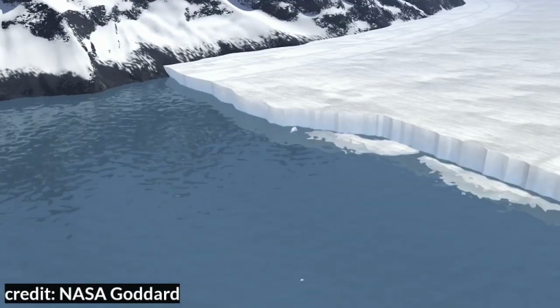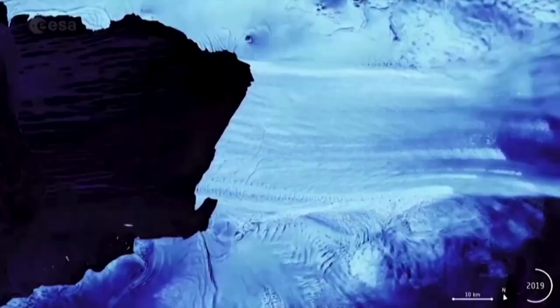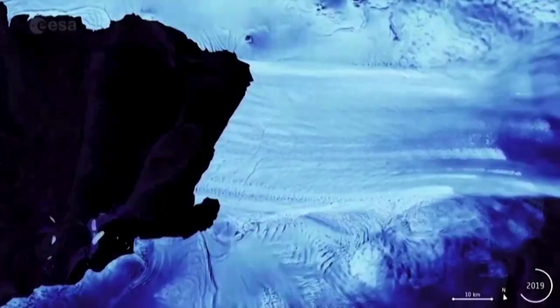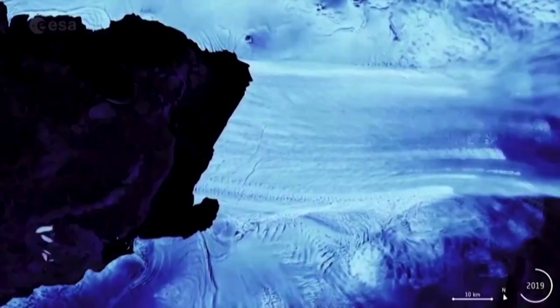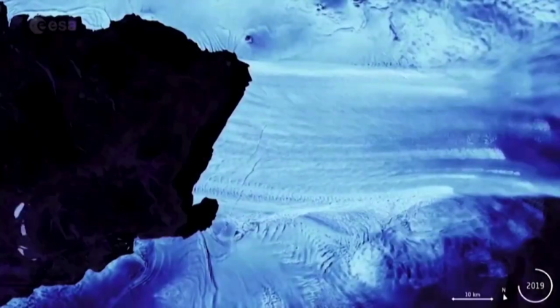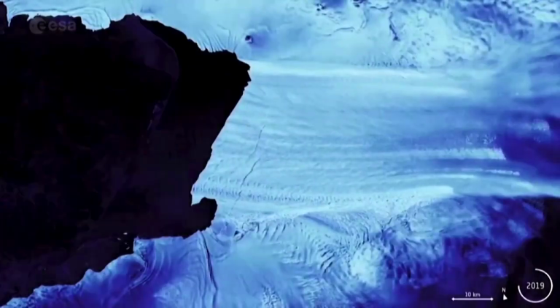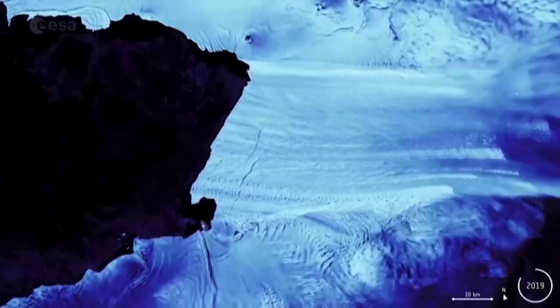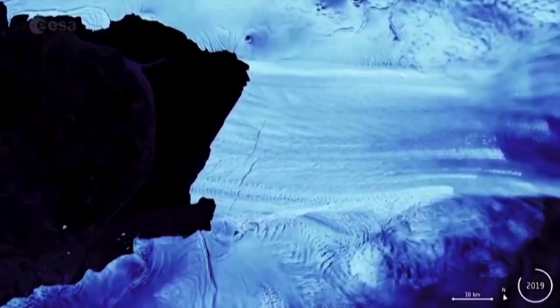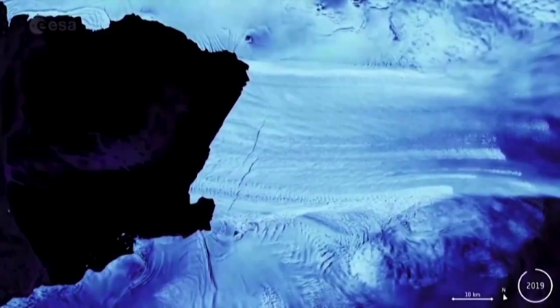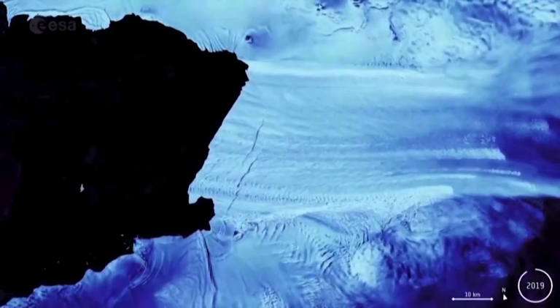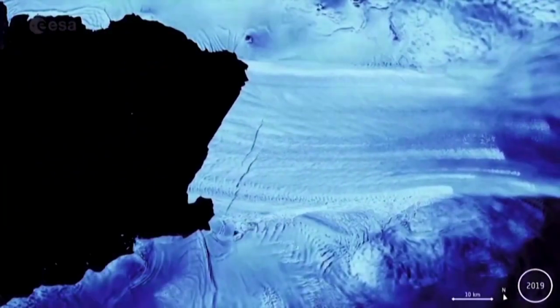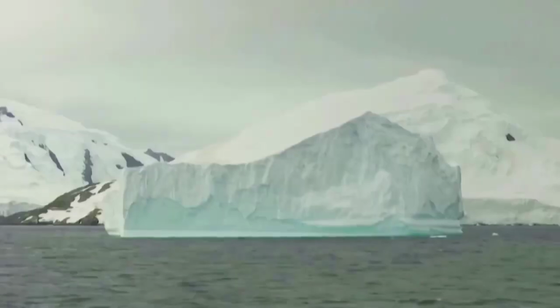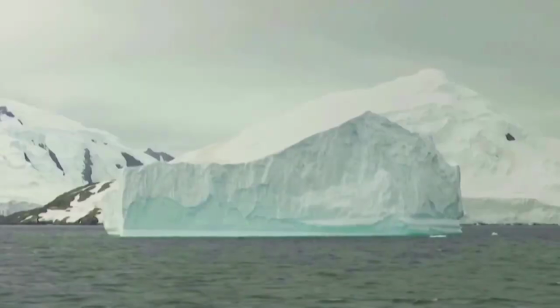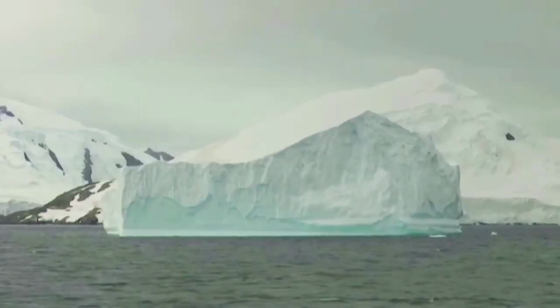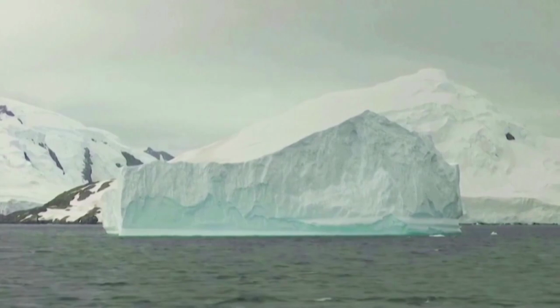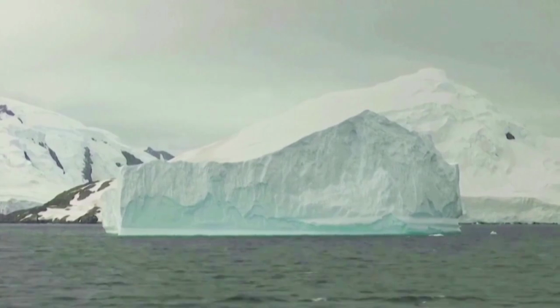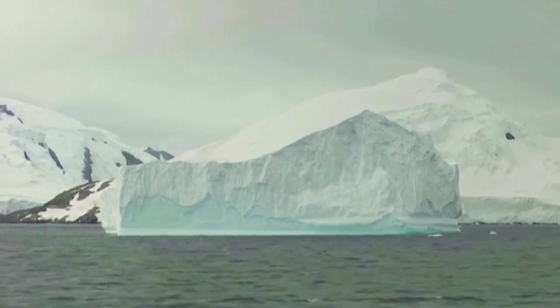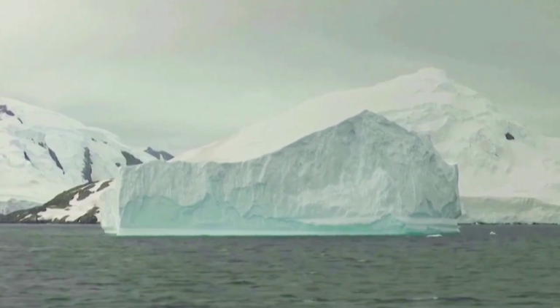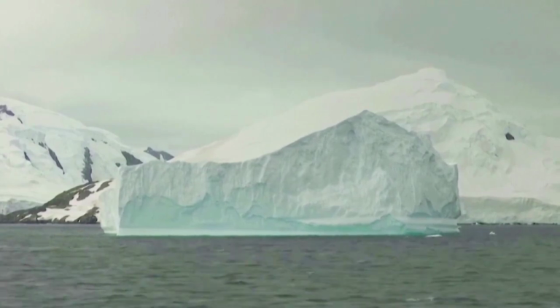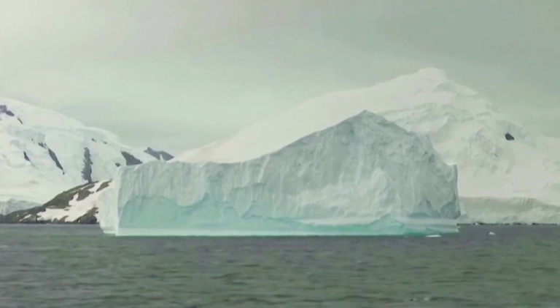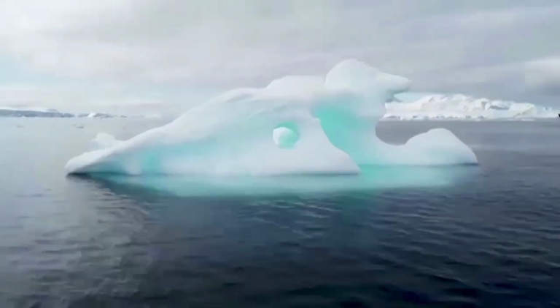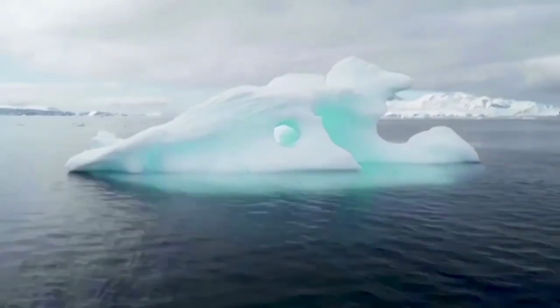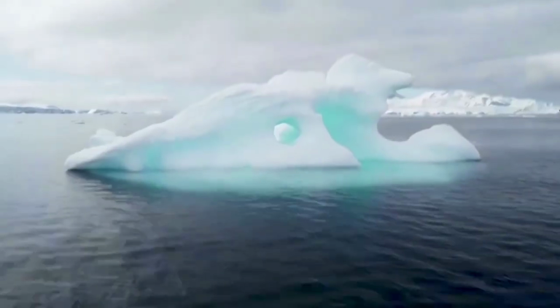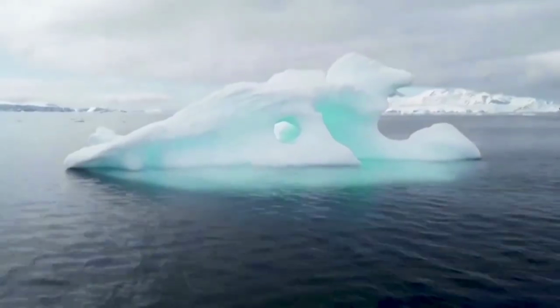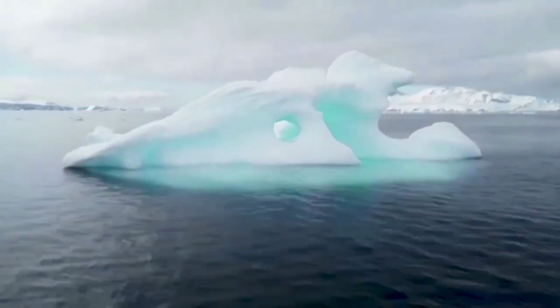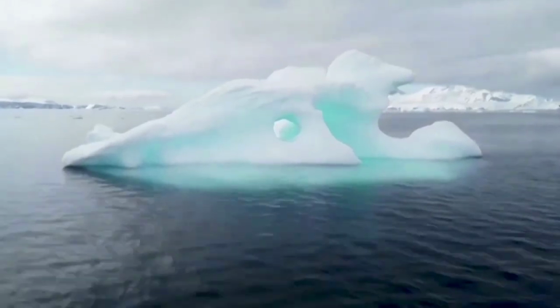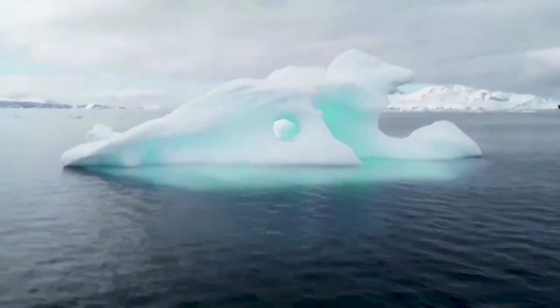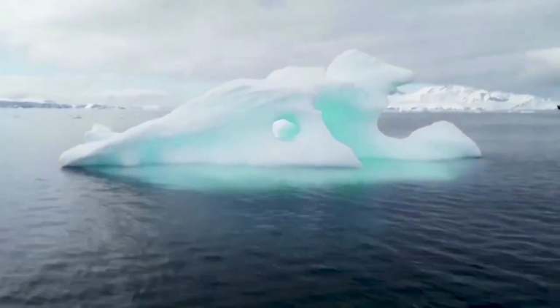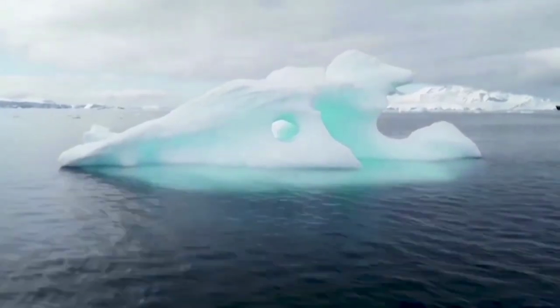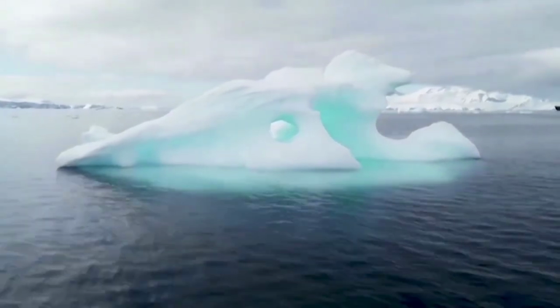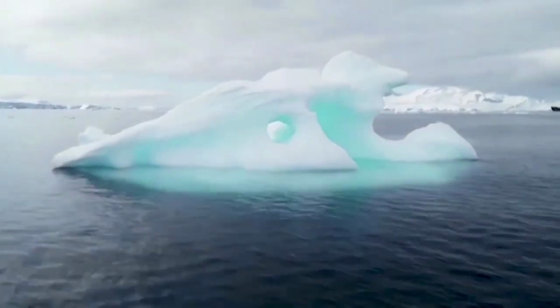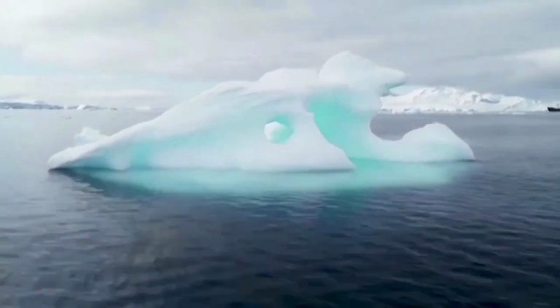The warm water then rubs up against the bottom of the glacier, causing even more of the glacier to melt. This often leads to calving, where ice cracks and breaks off into large icebergs.